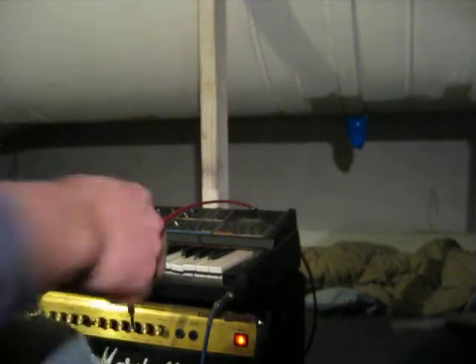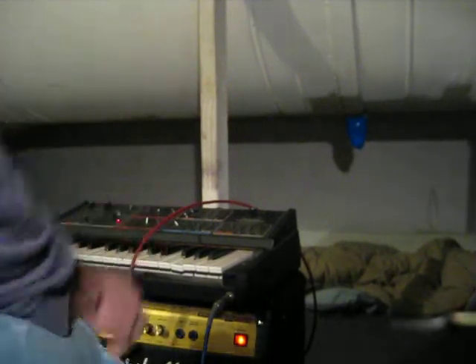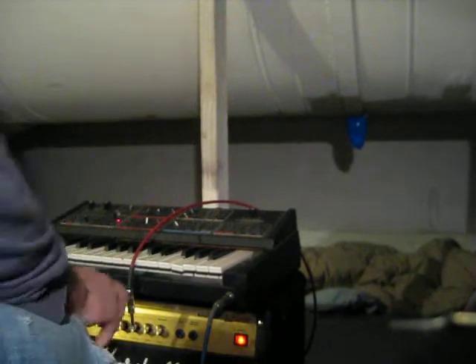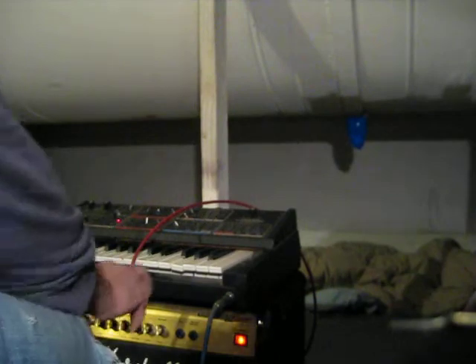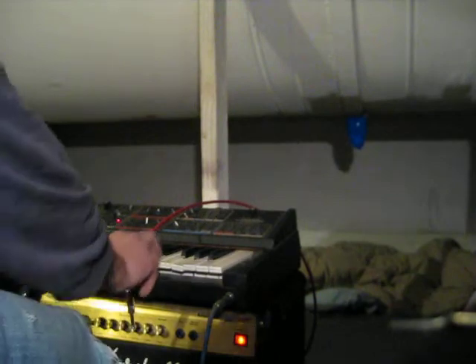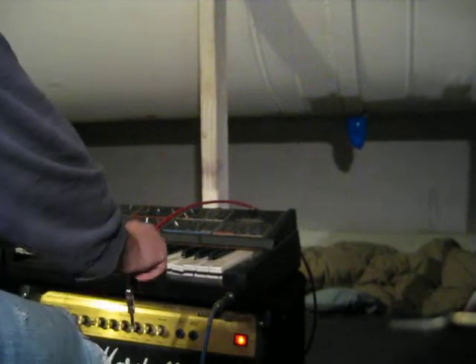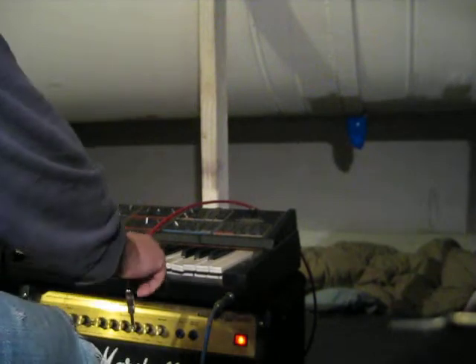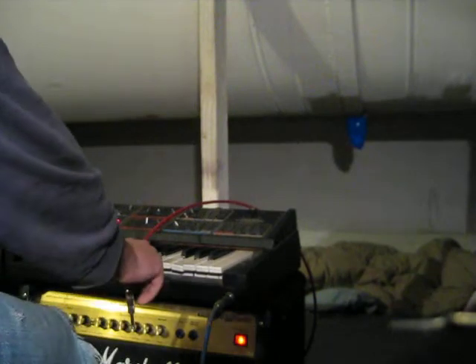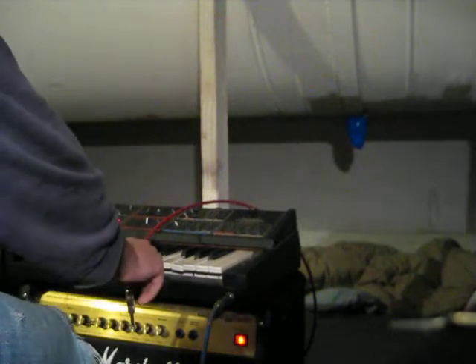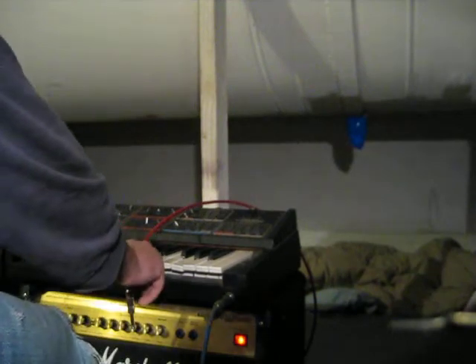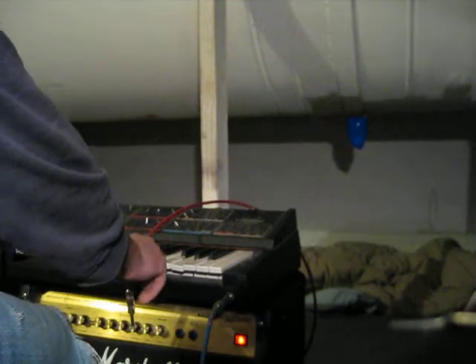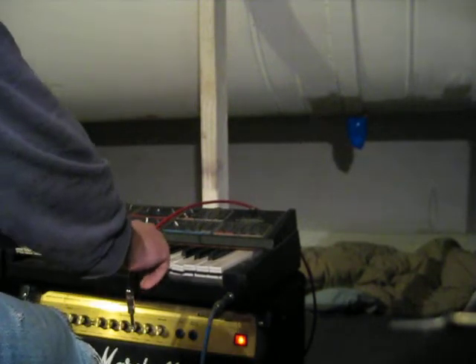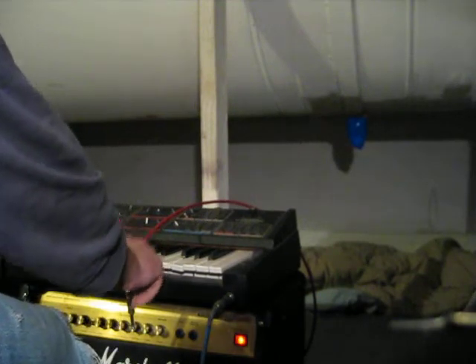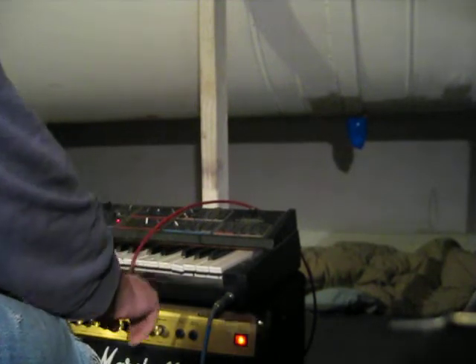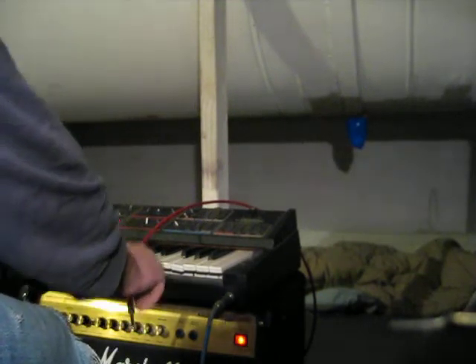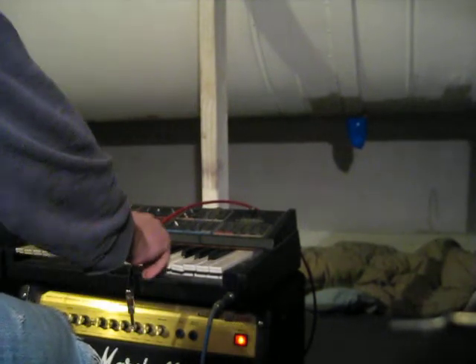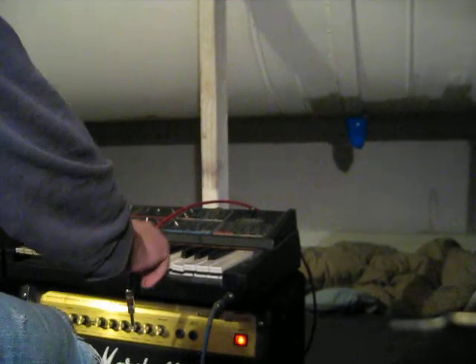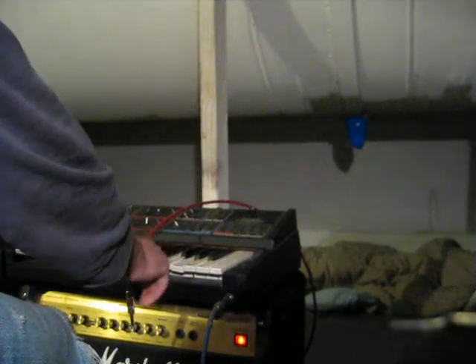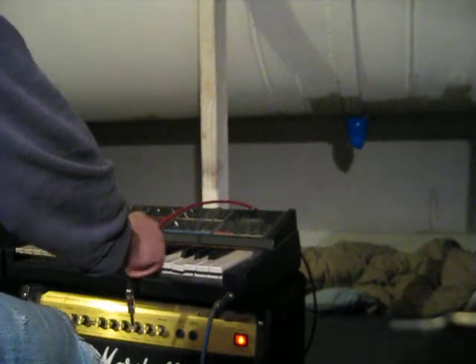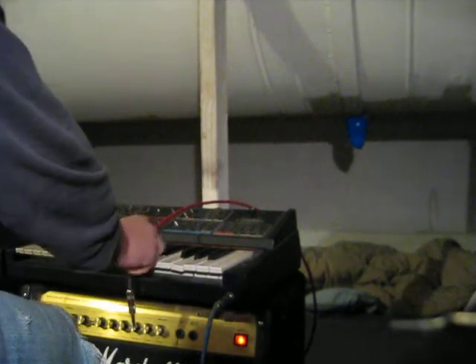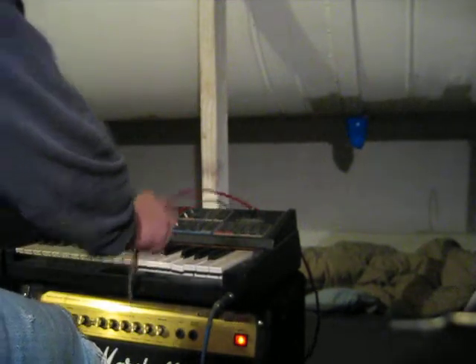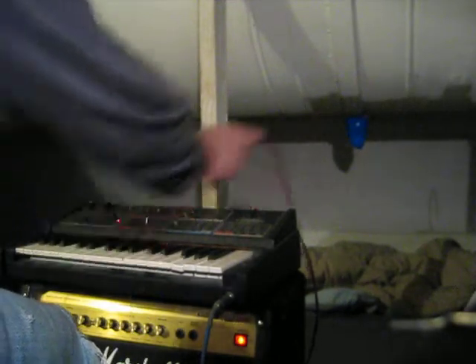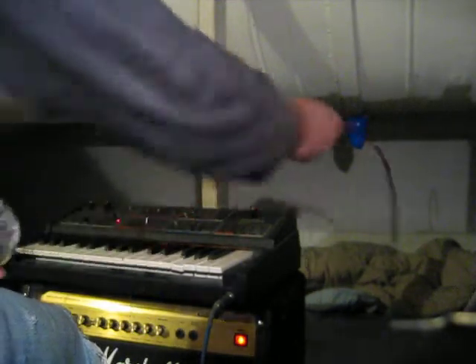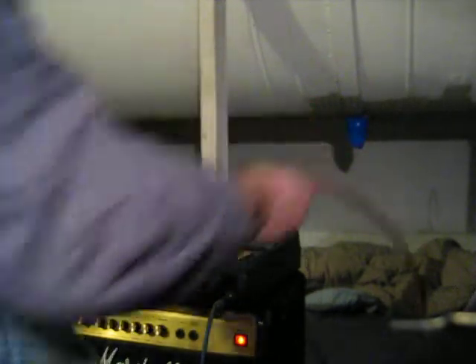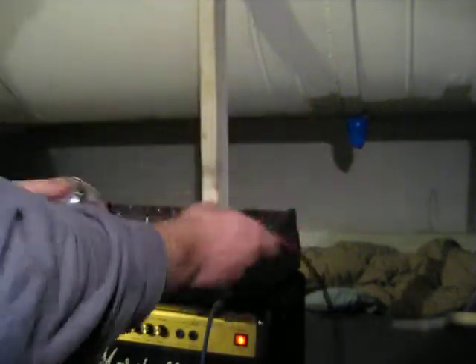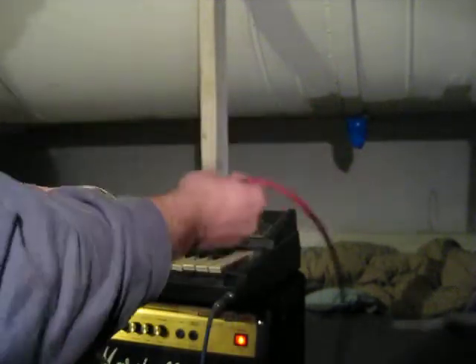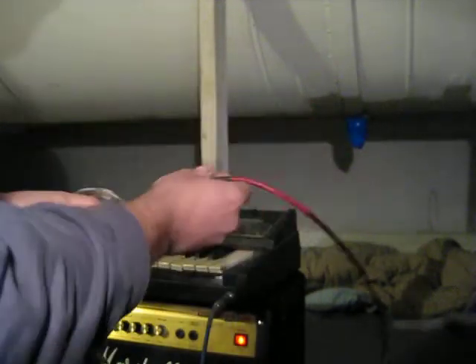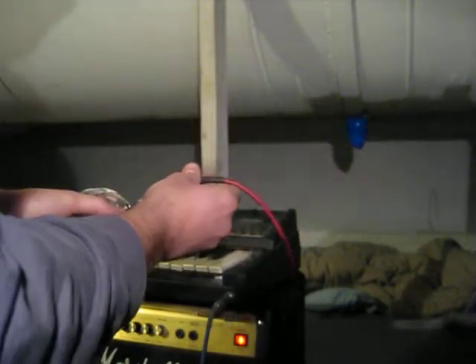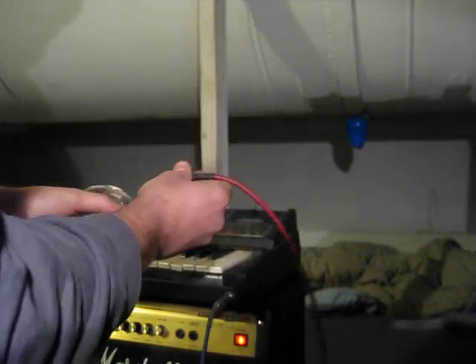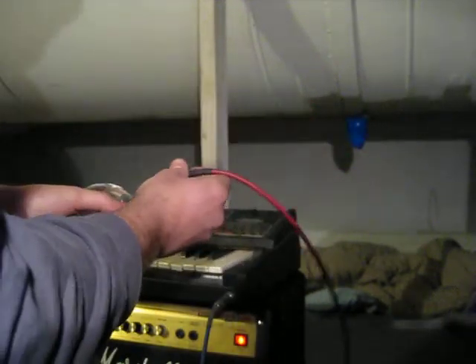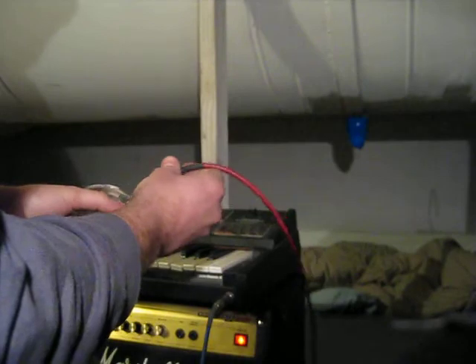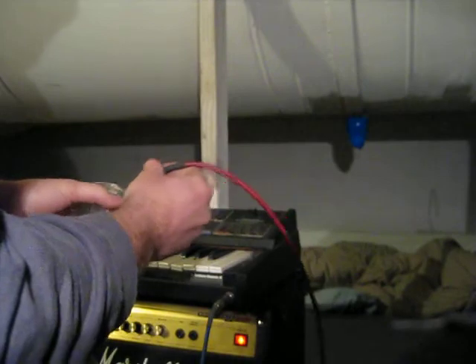So this is your normal pitch. I'm going to plug into one of these outputs.